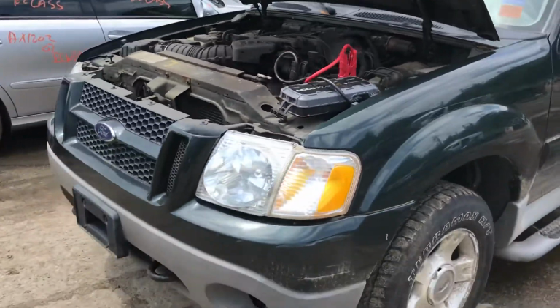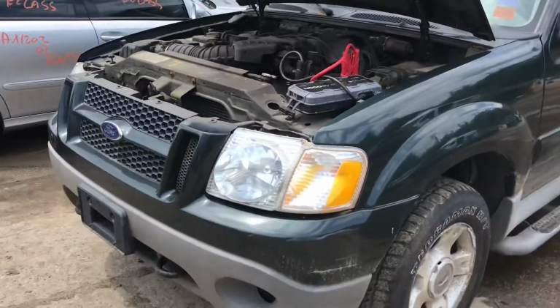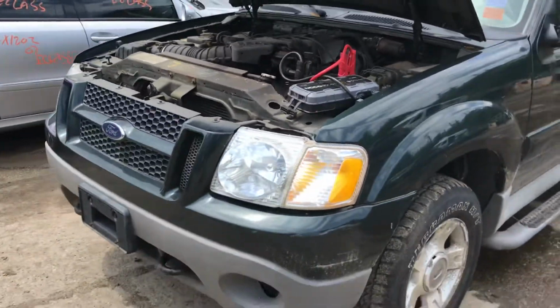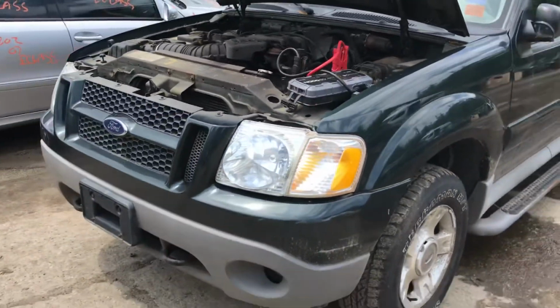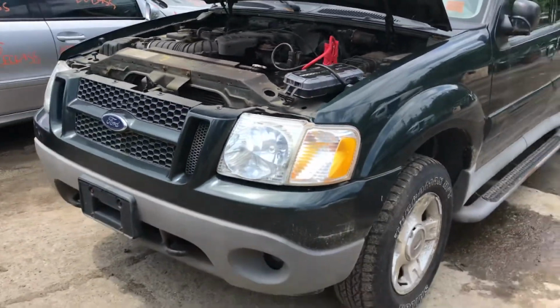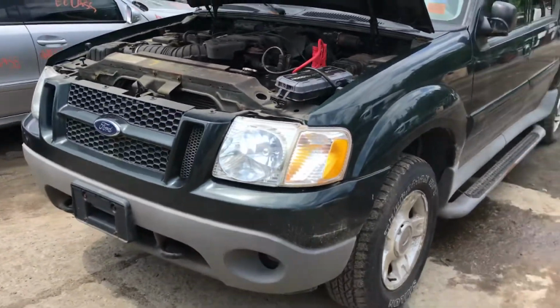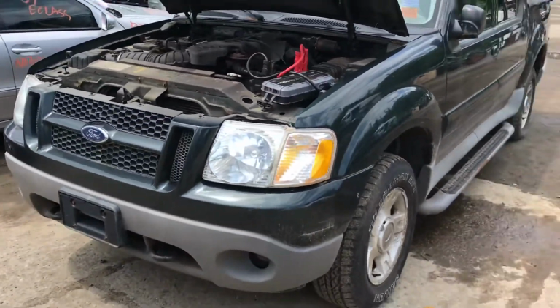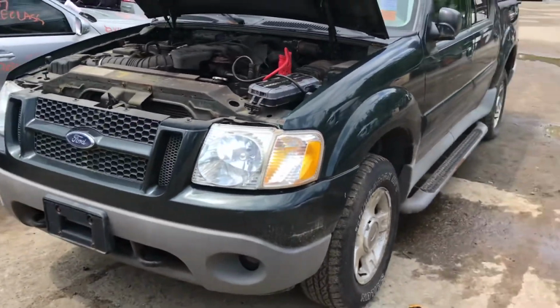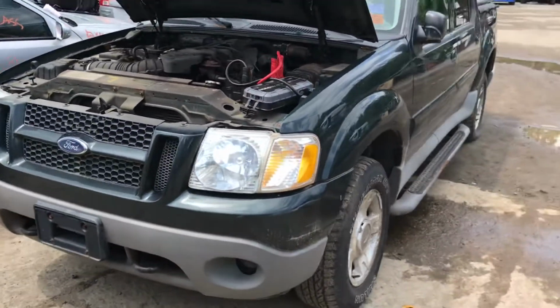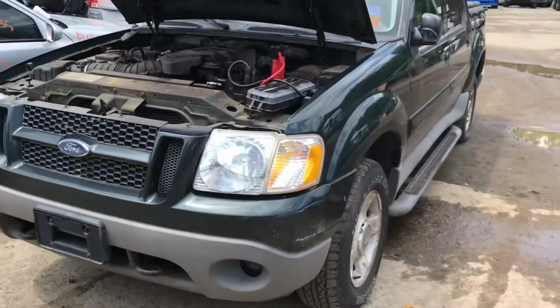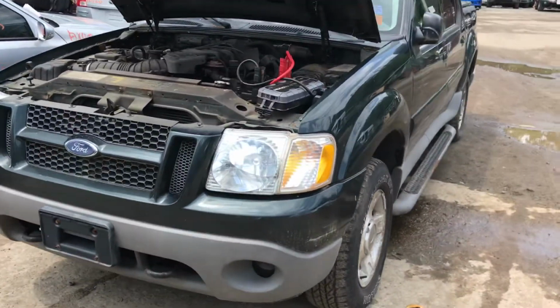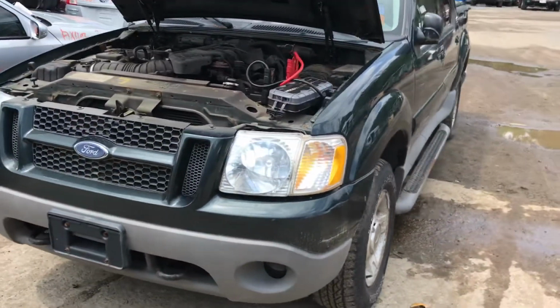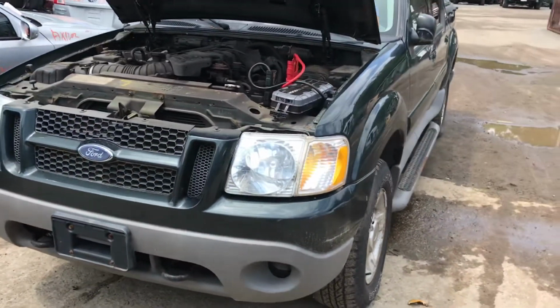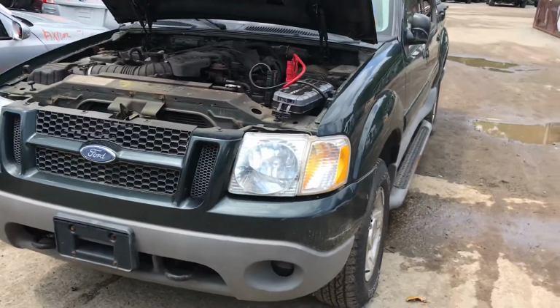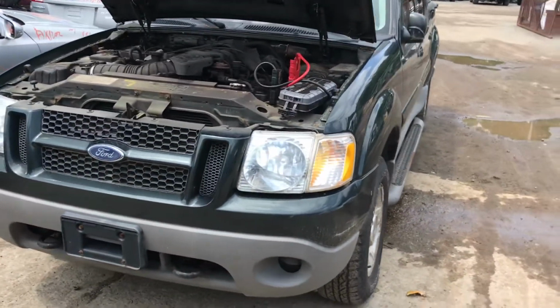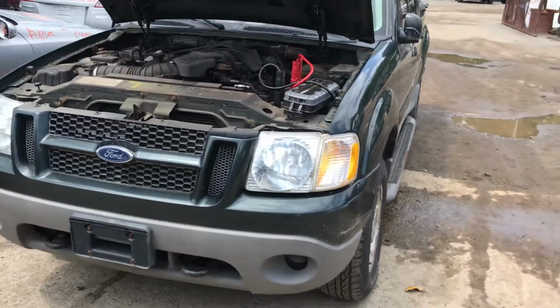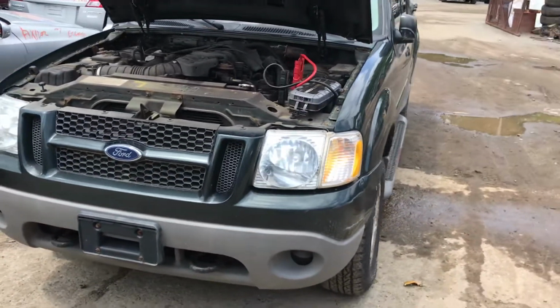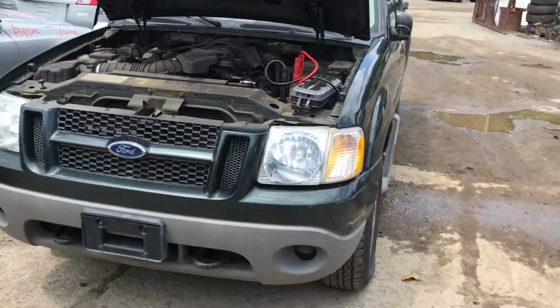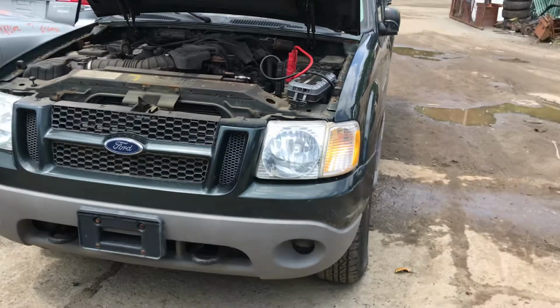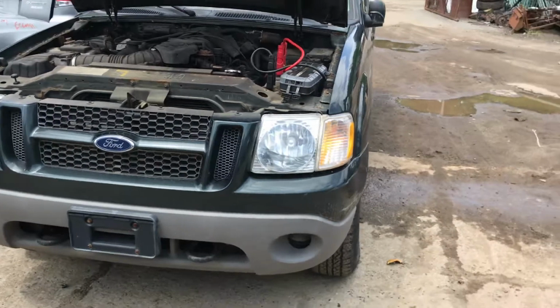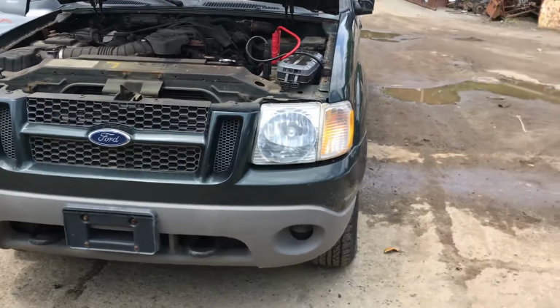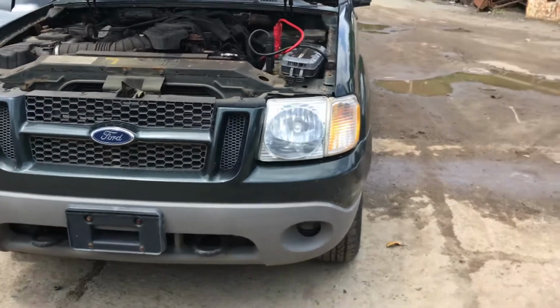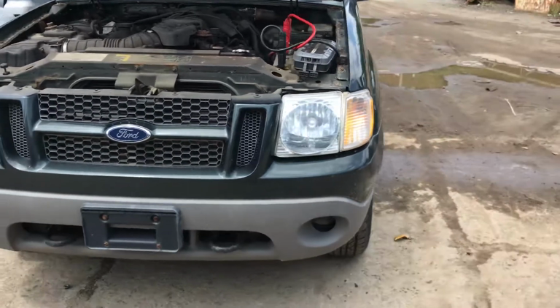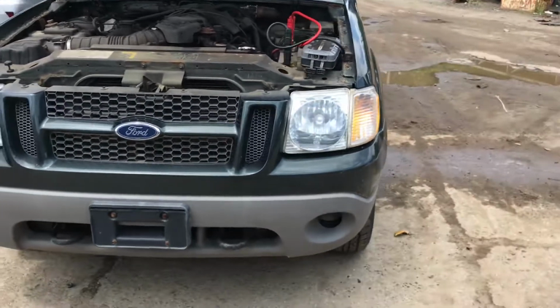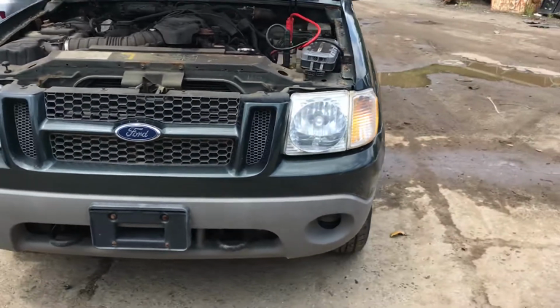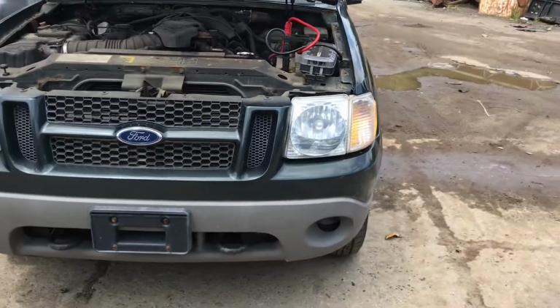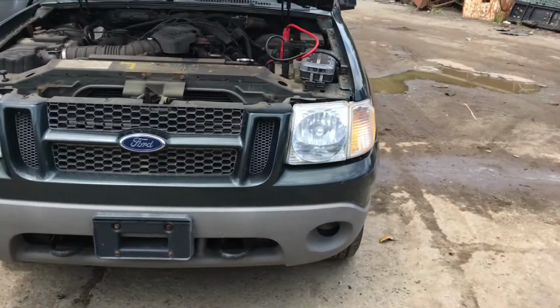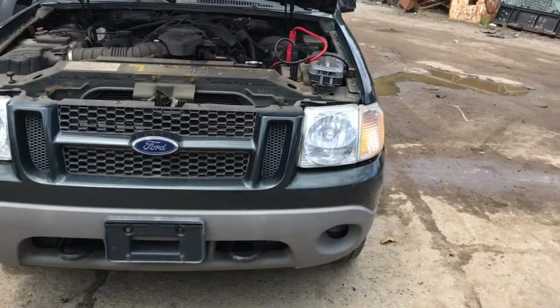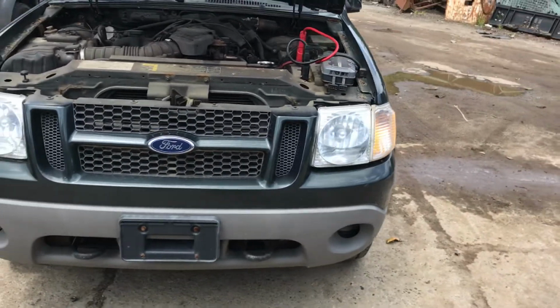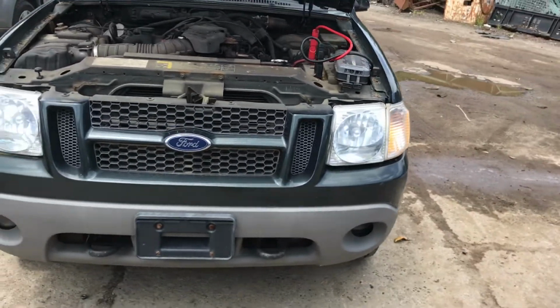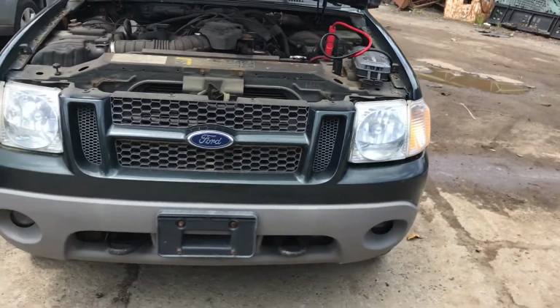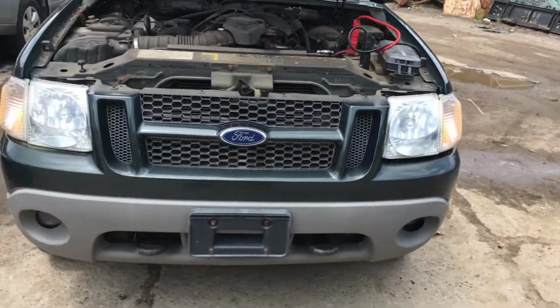2003 Ford Explorer car starts. Headlight is good. Front bumper is good. Grill's good.